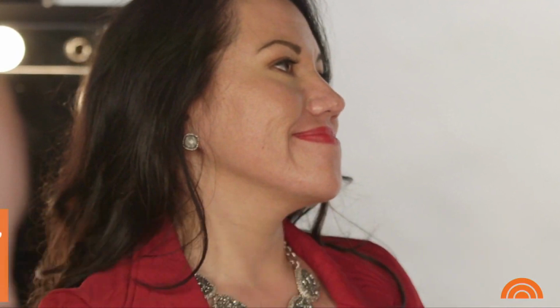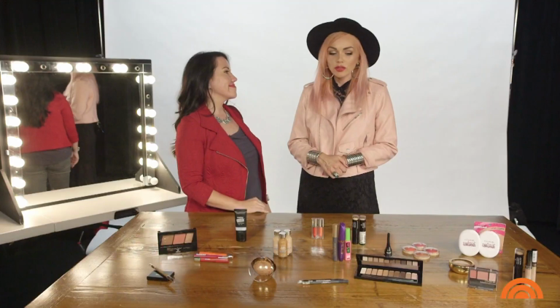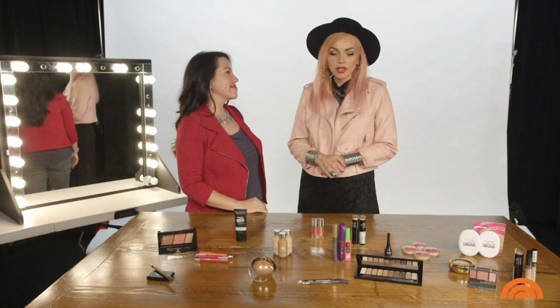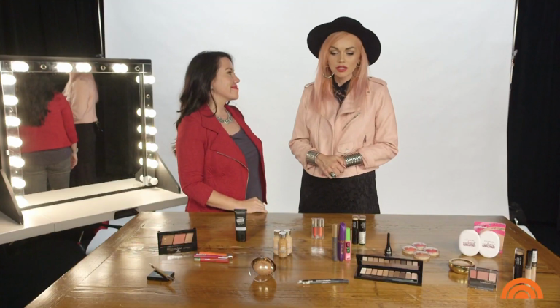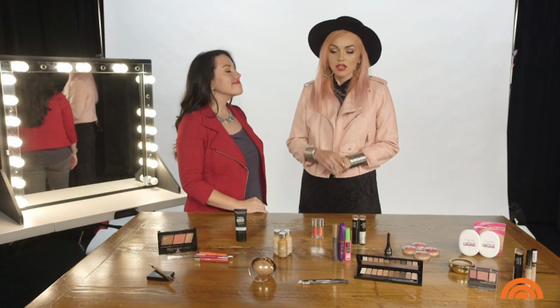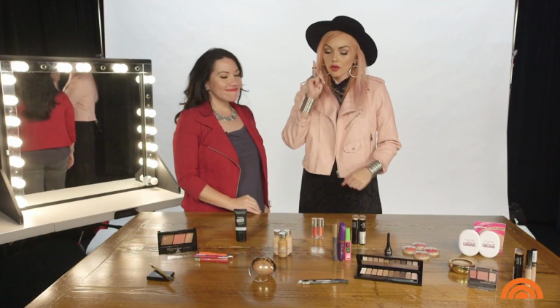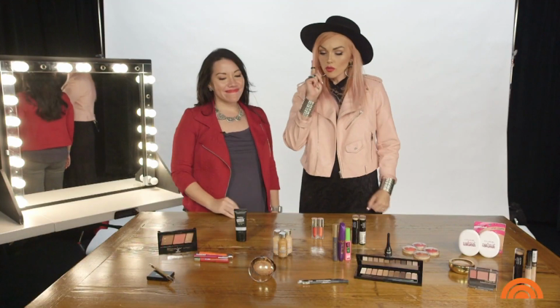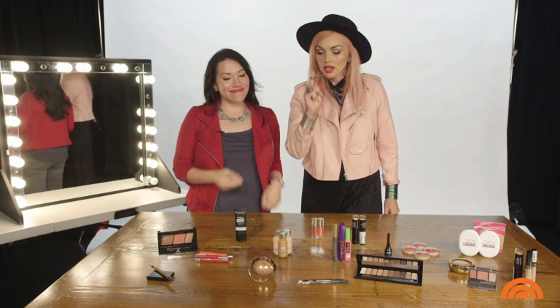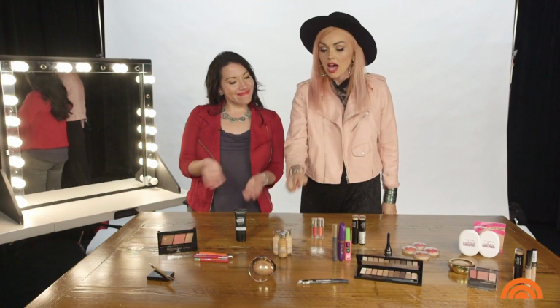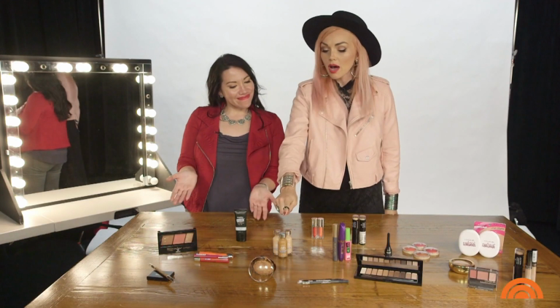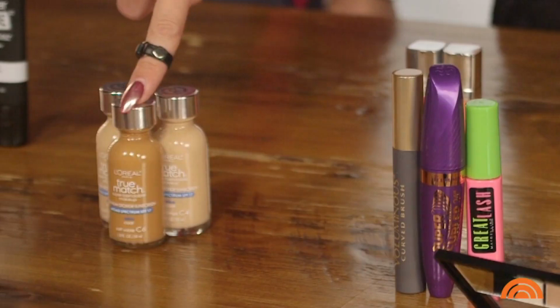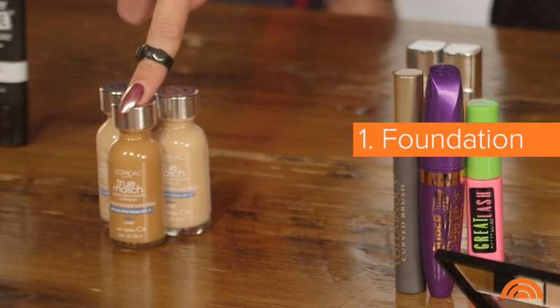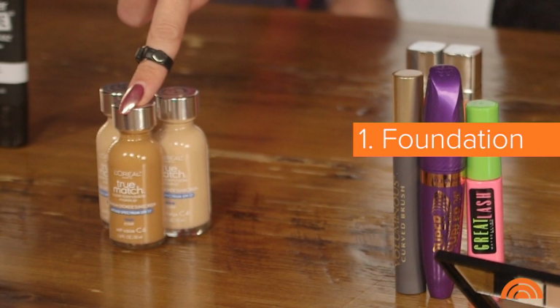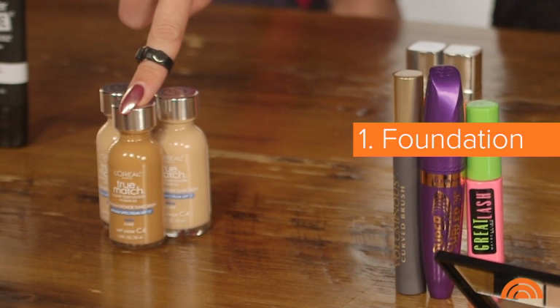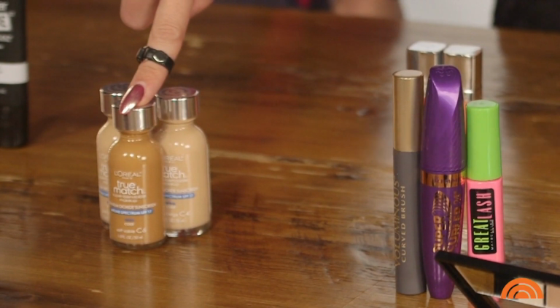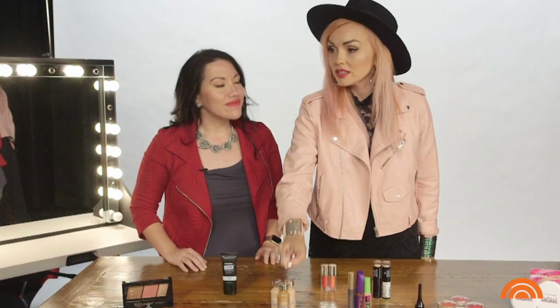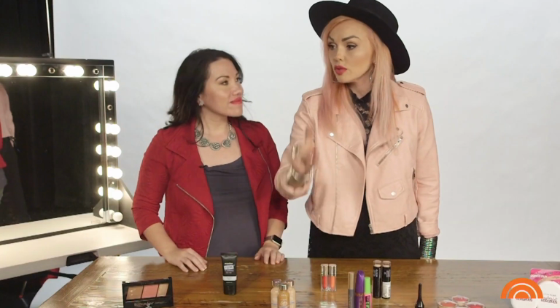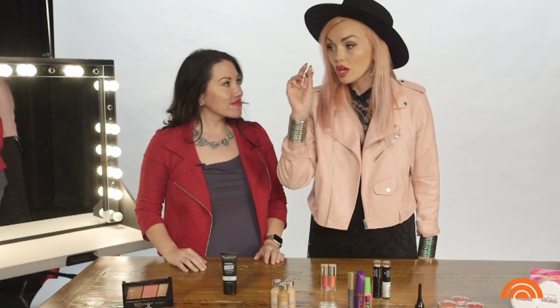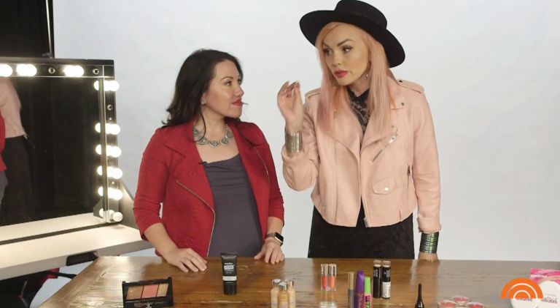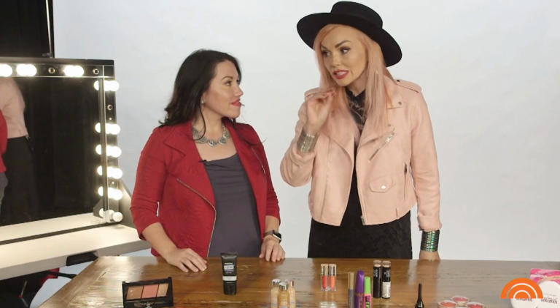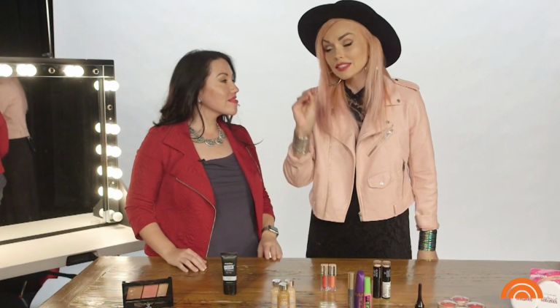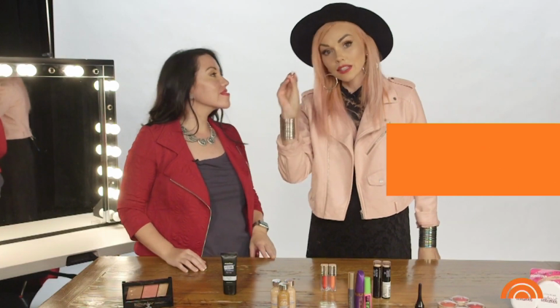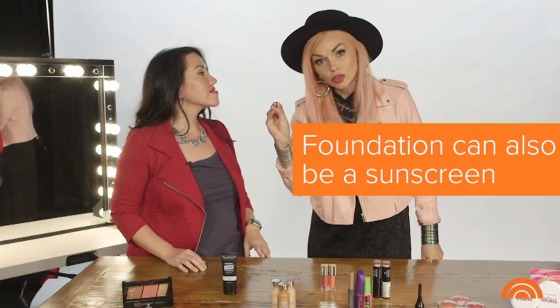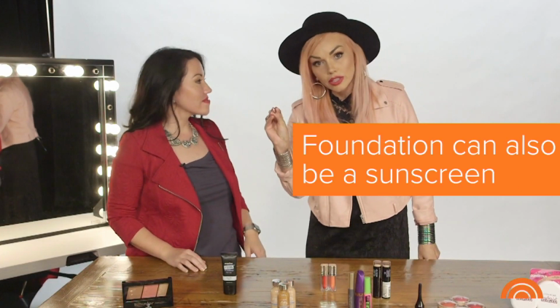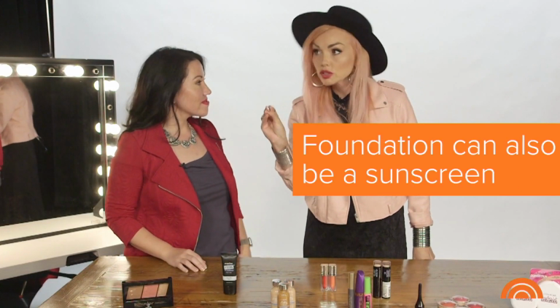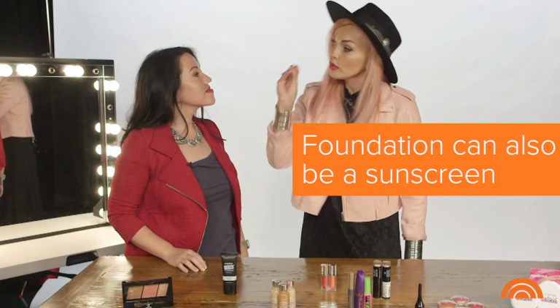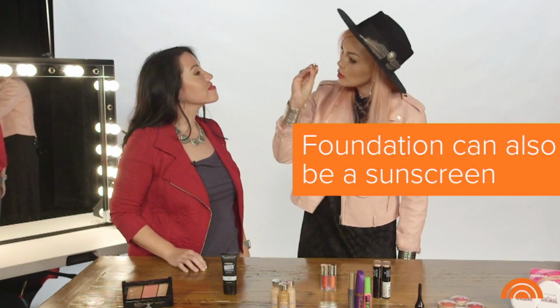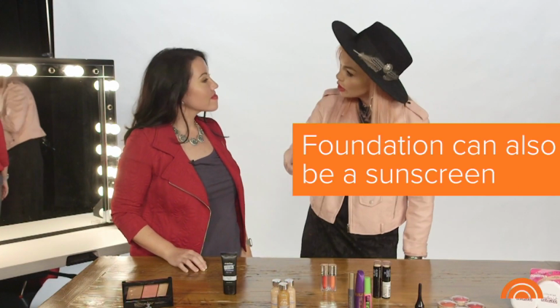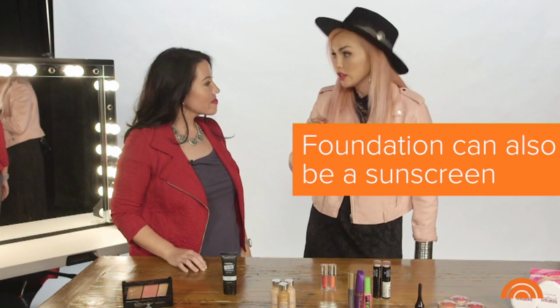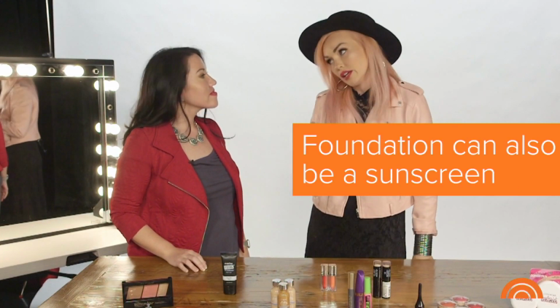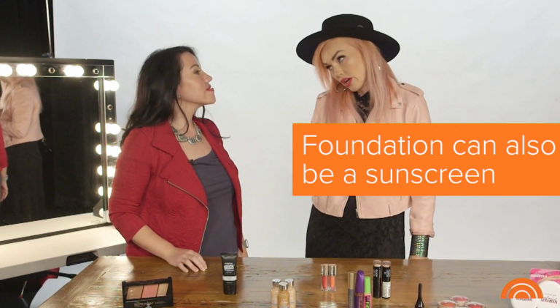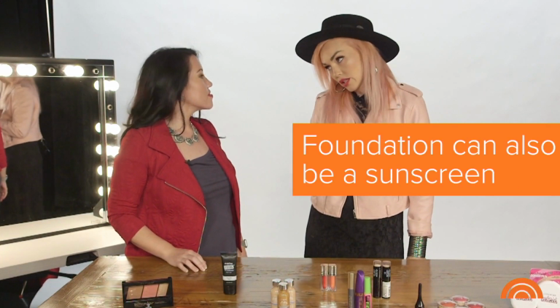Only three? OK, one — I would go with foundation because it would also act as a sunscreen, so I wouldn't get burnt on the desert island.